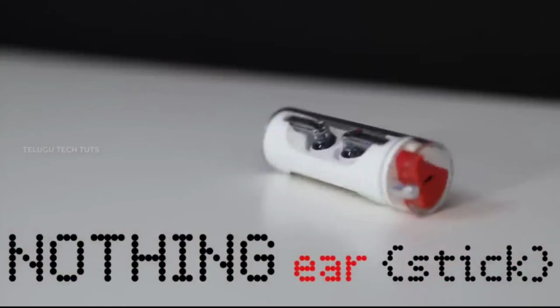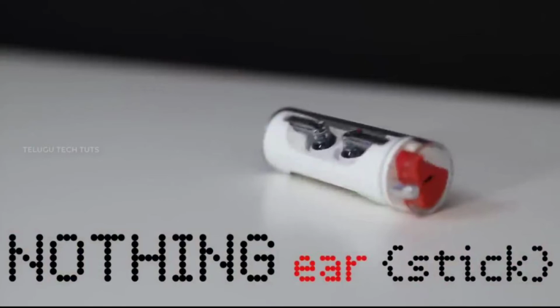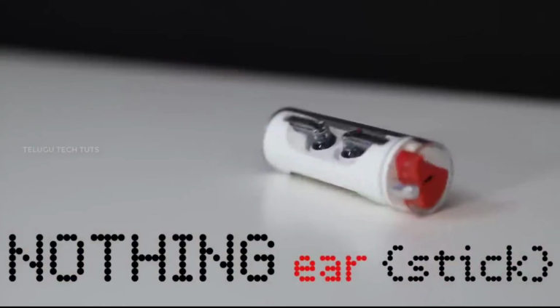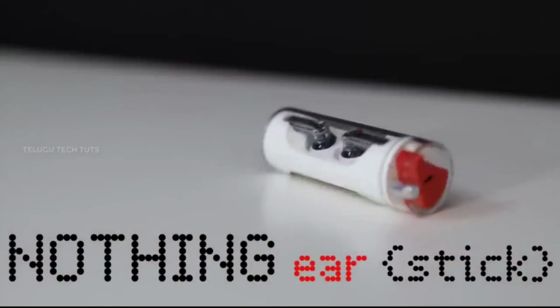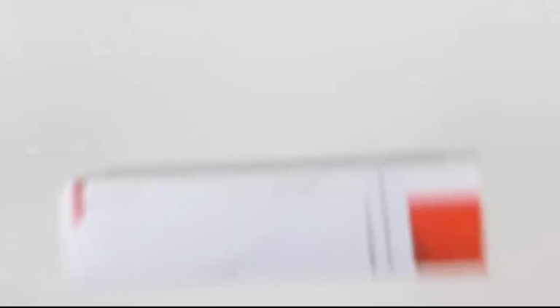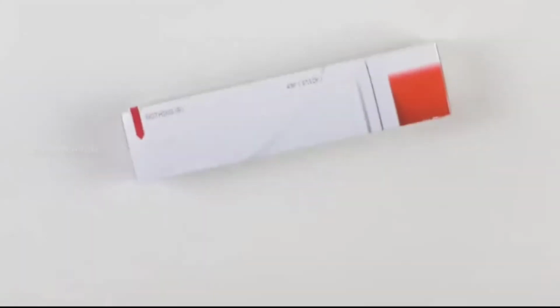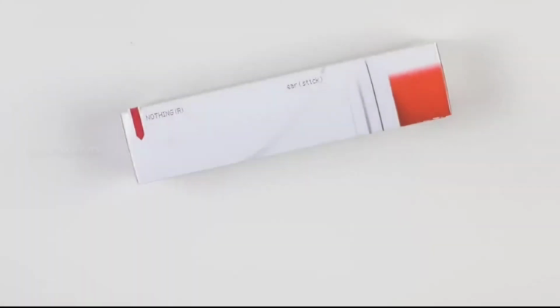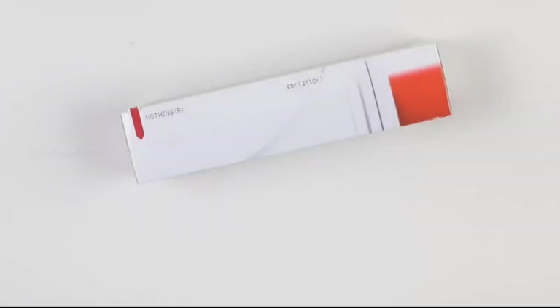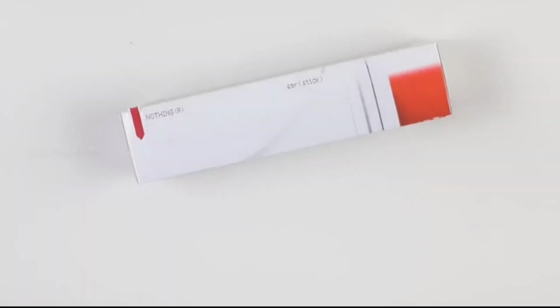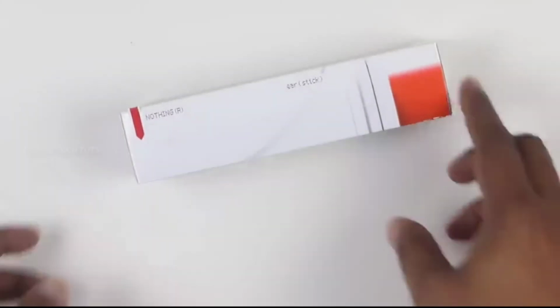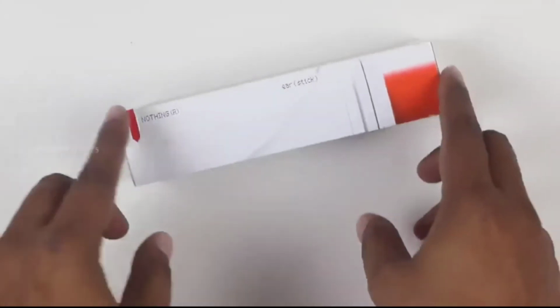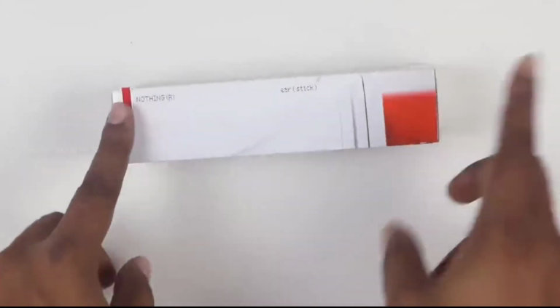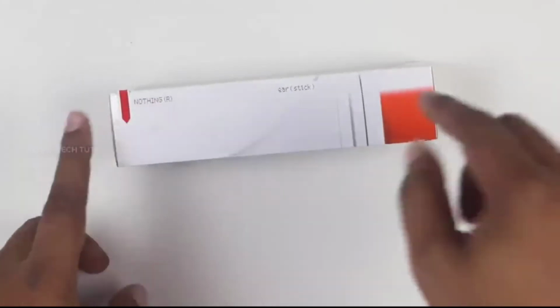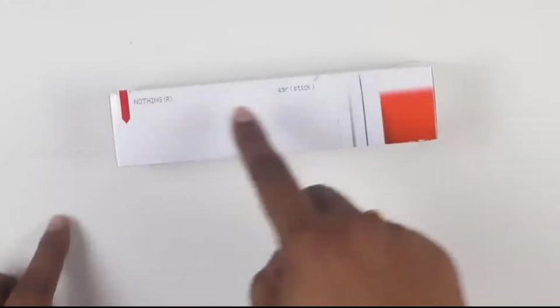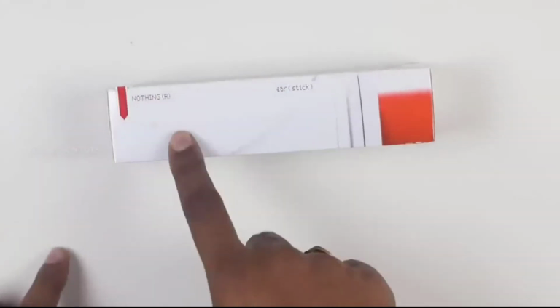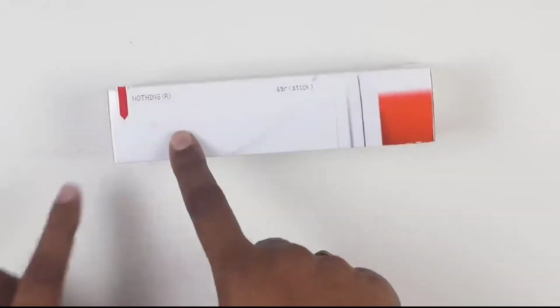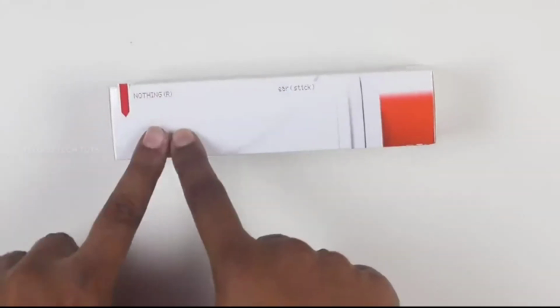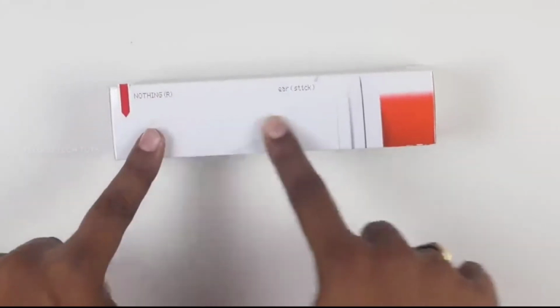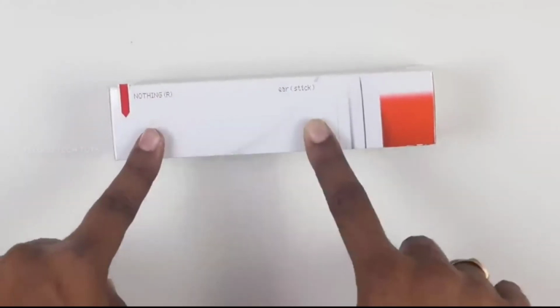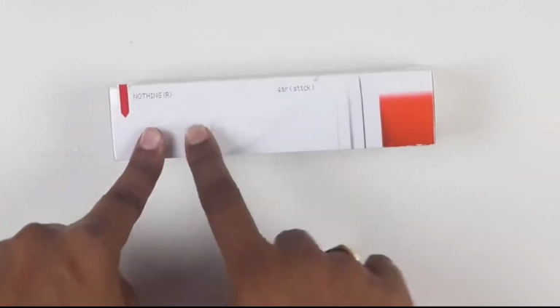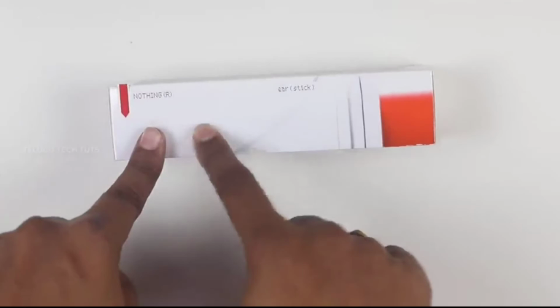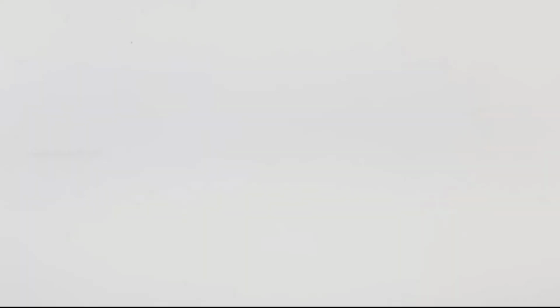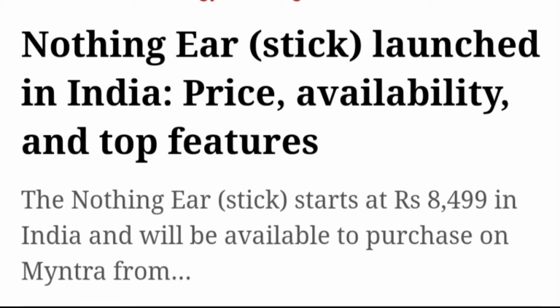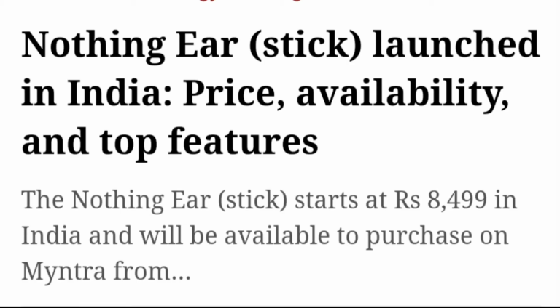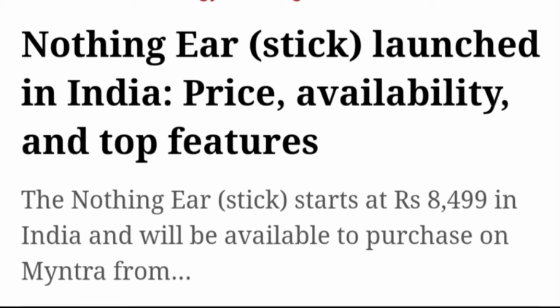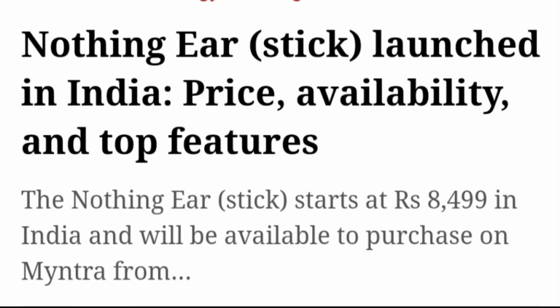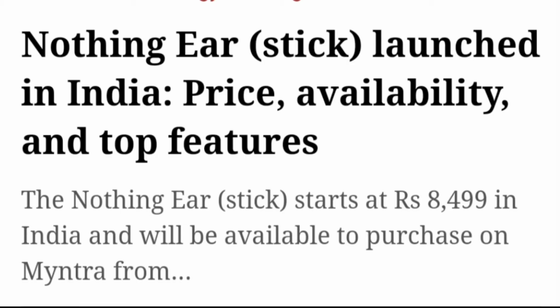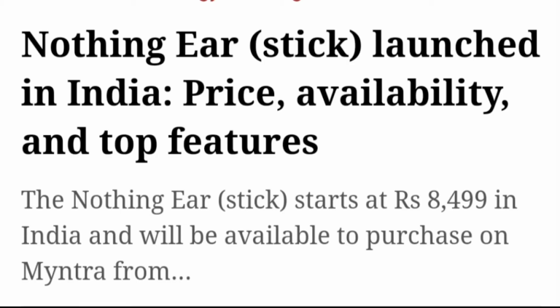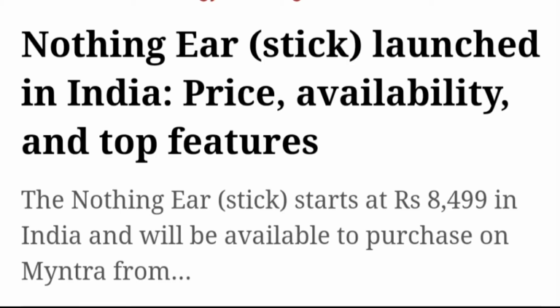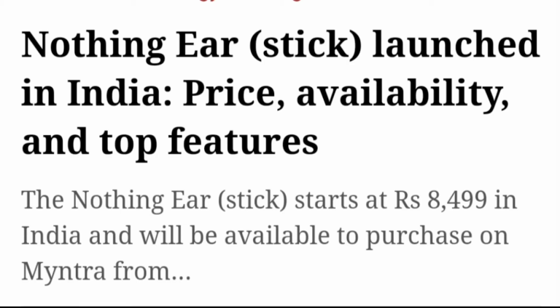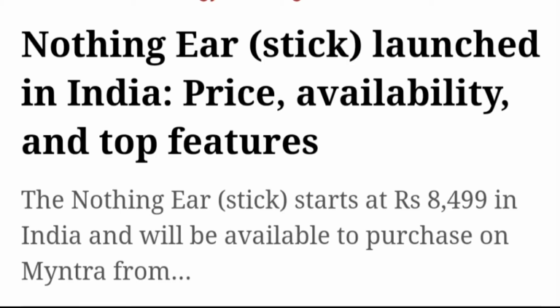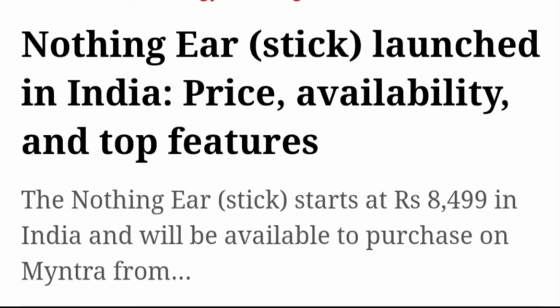In this video, we will unbox the Nothing Ear Stick. First, we will look at pricing. The starting price is around 8,500.